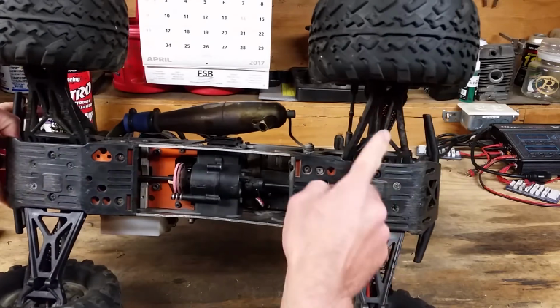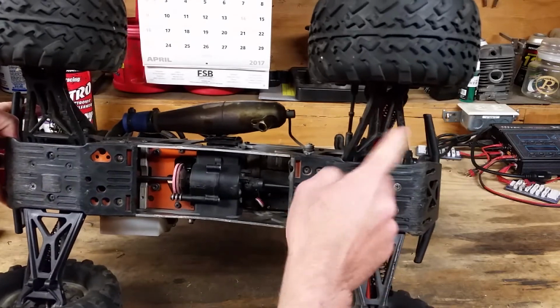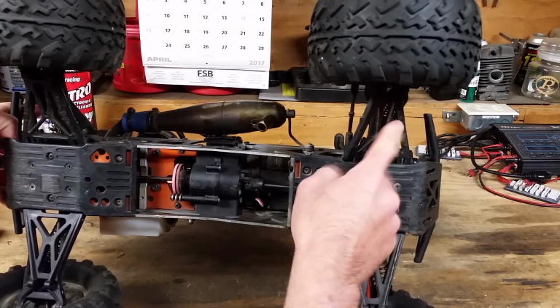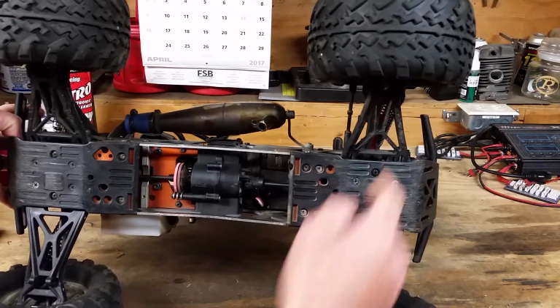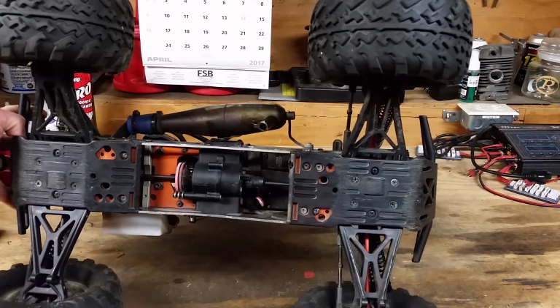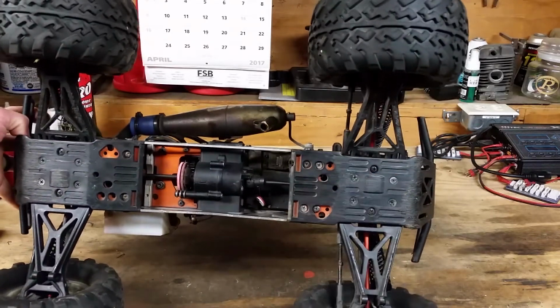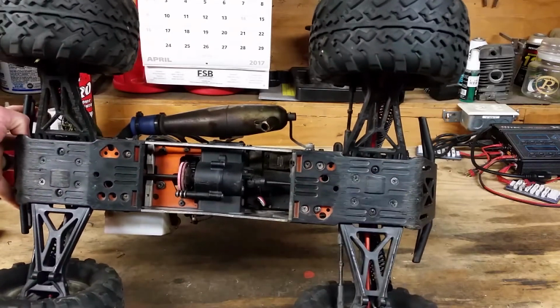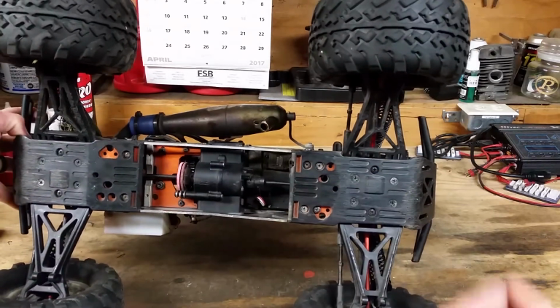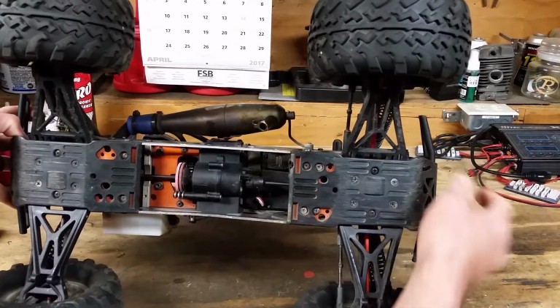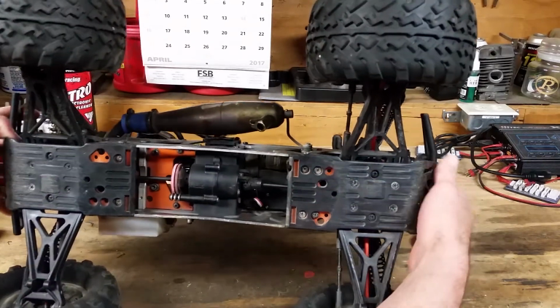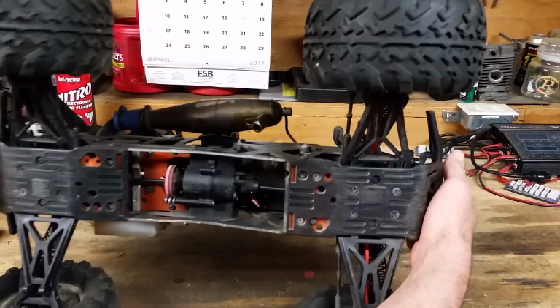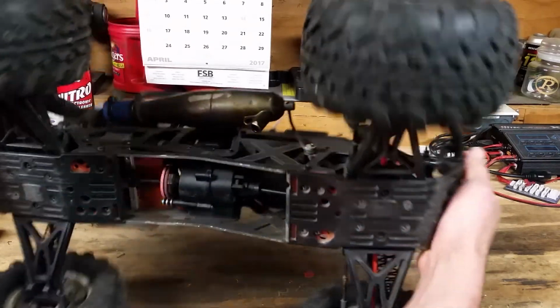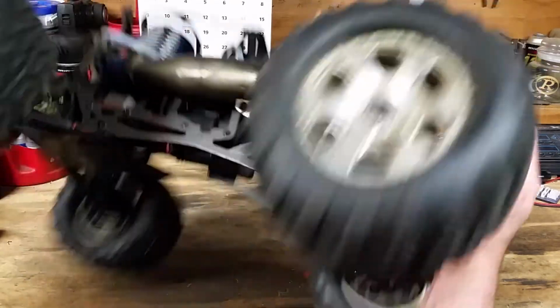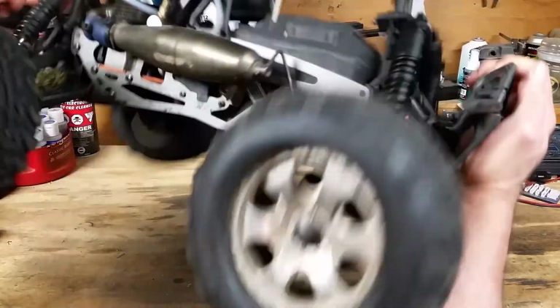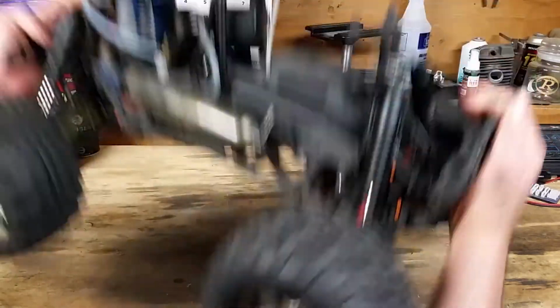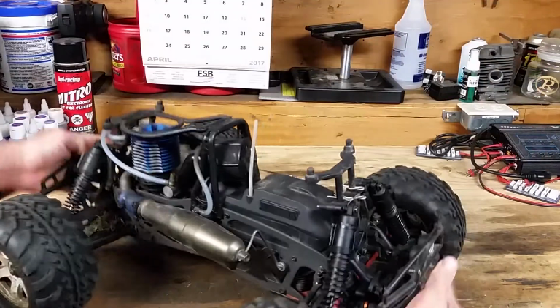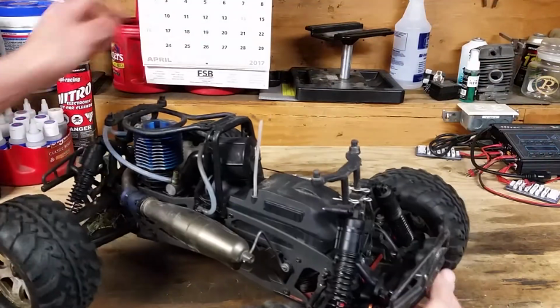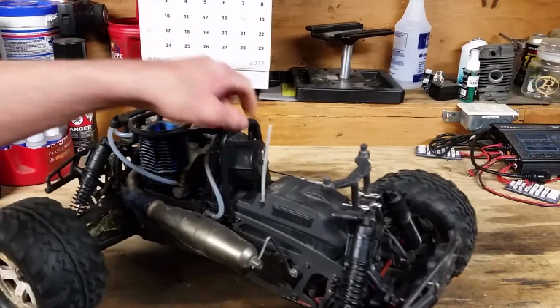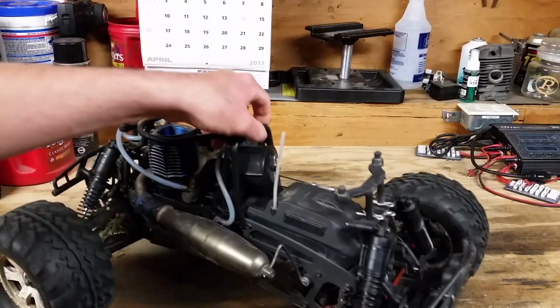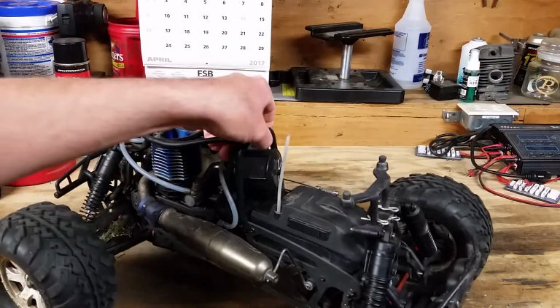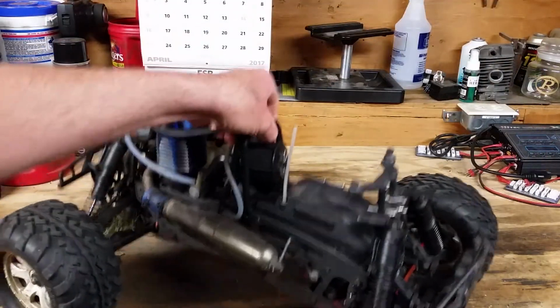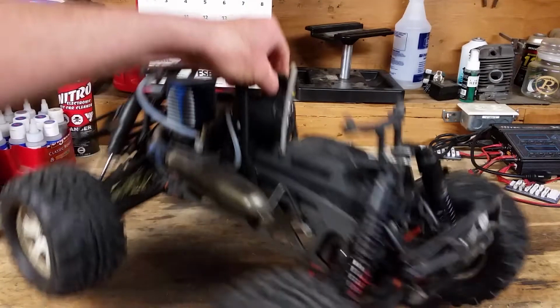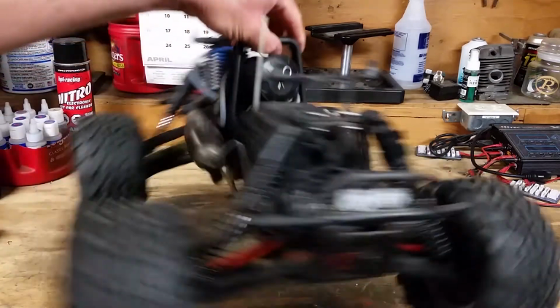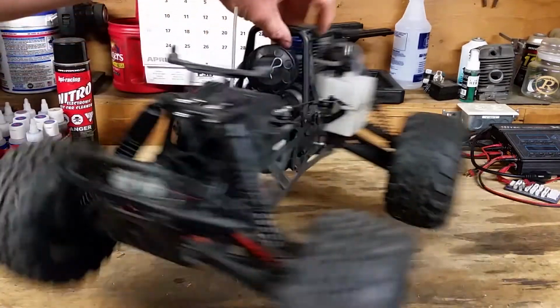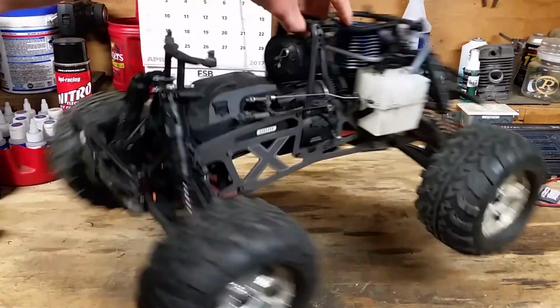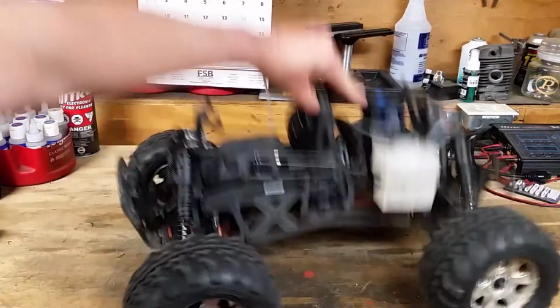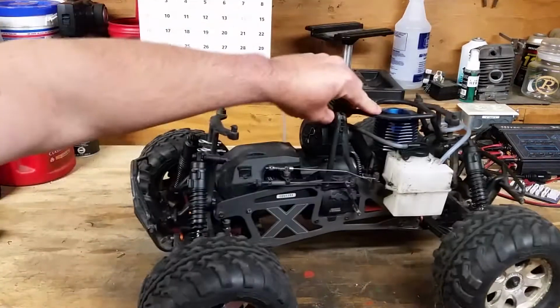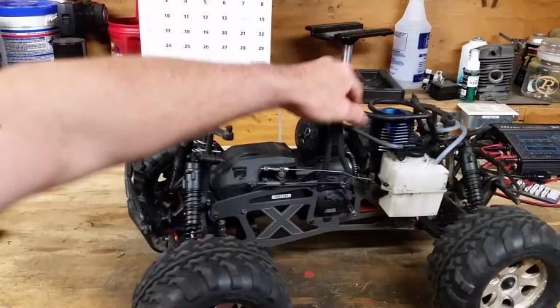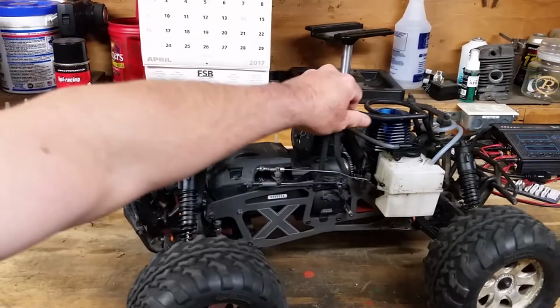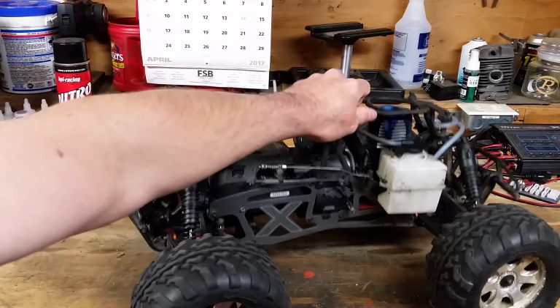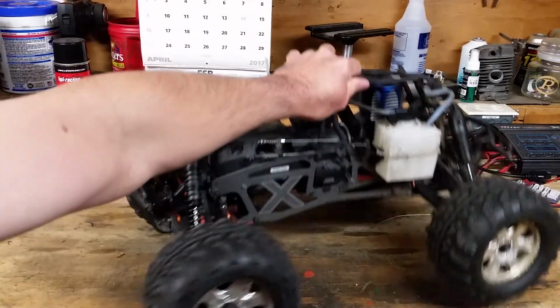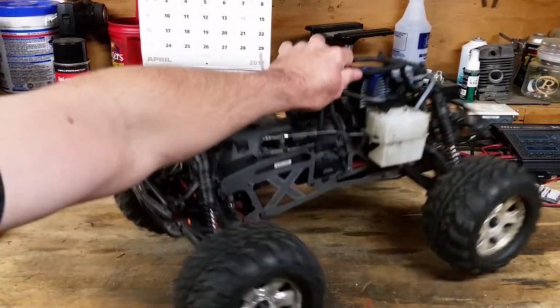Look at these A-arms — these things are nice, big, thick, burly. This whole truck is a hoss.